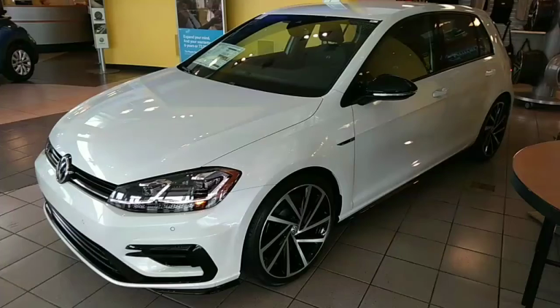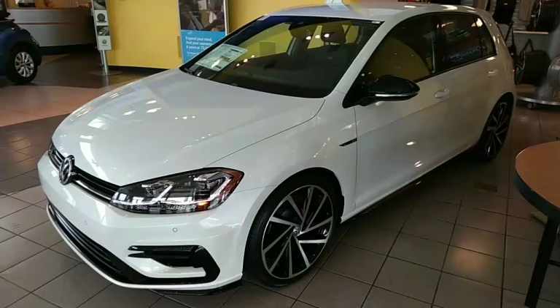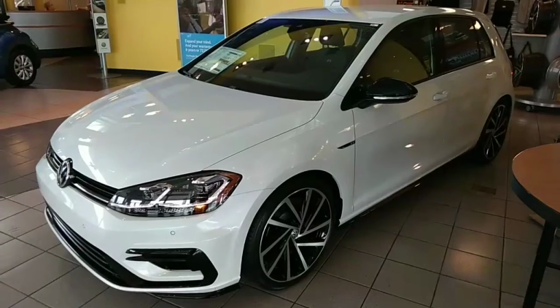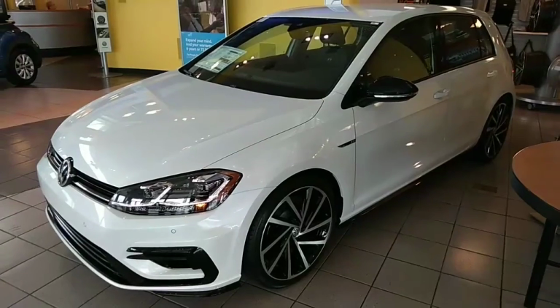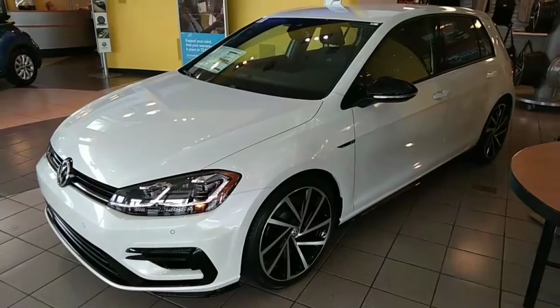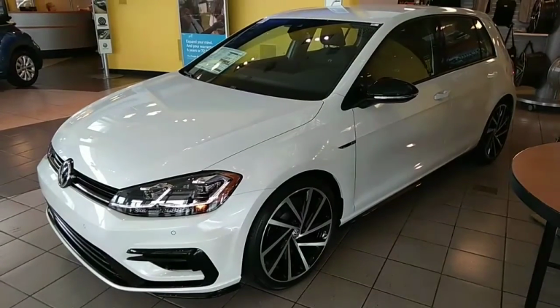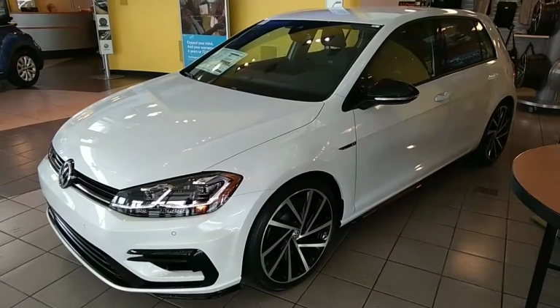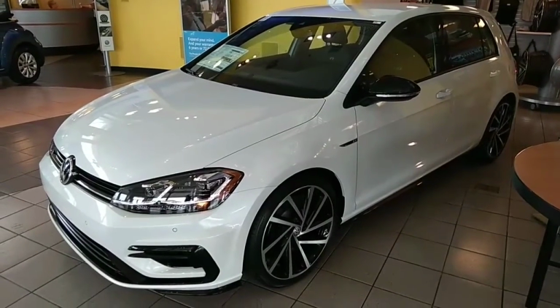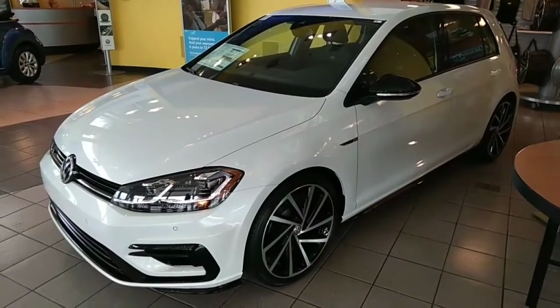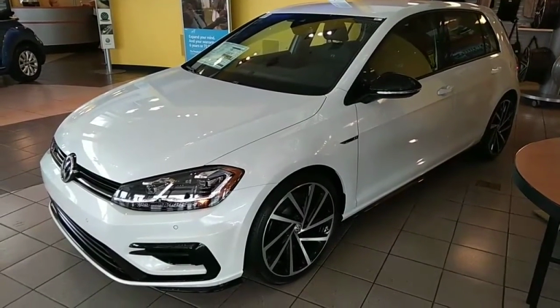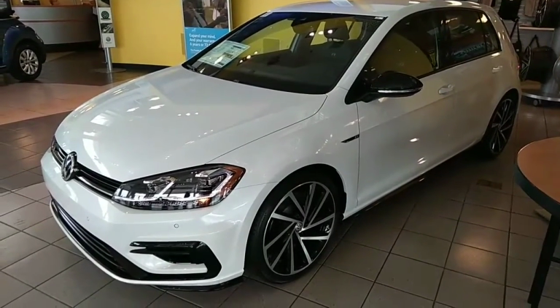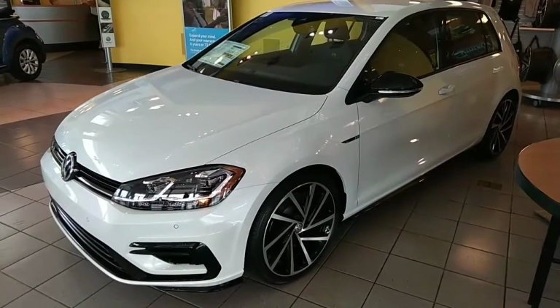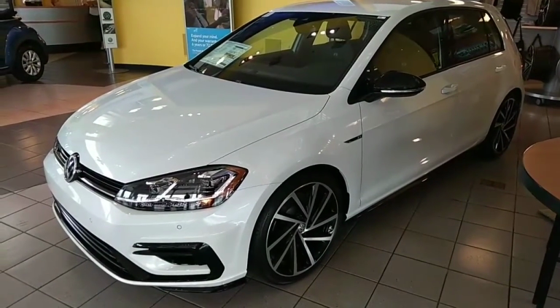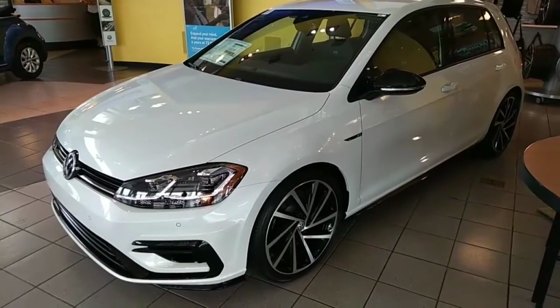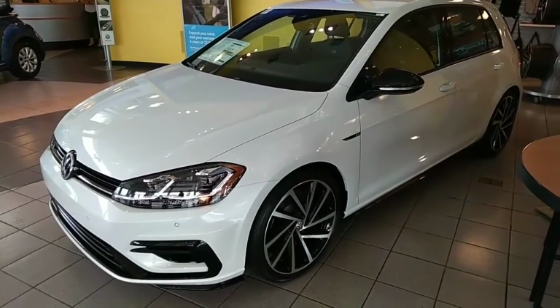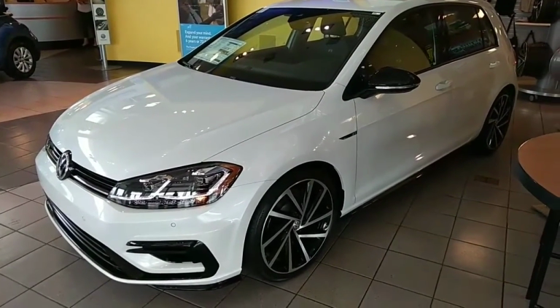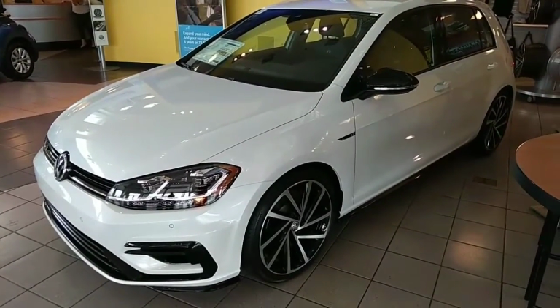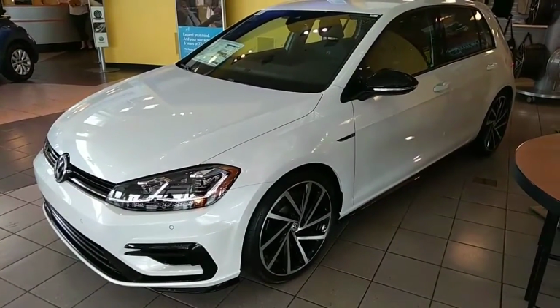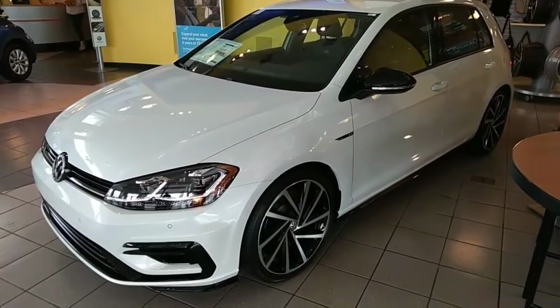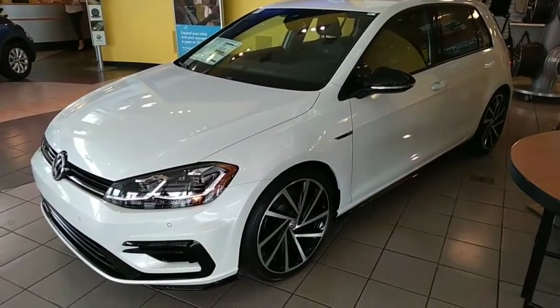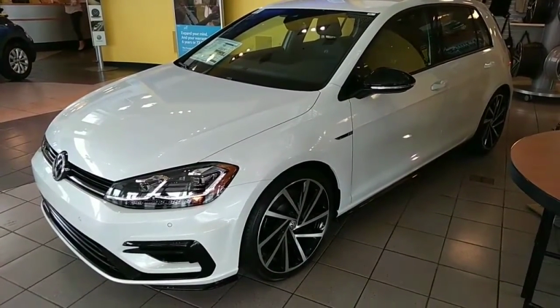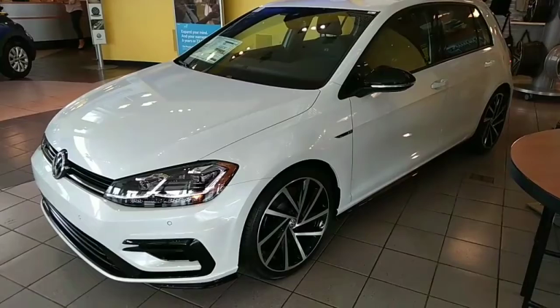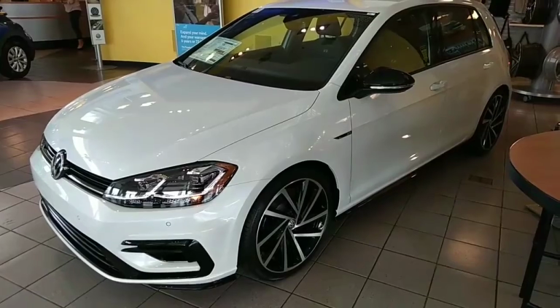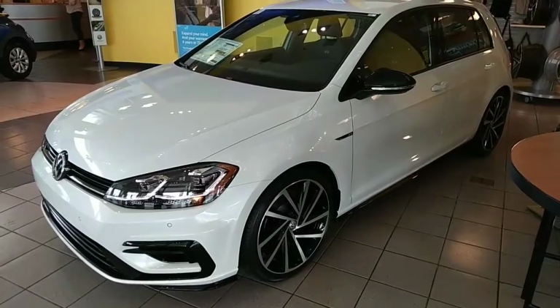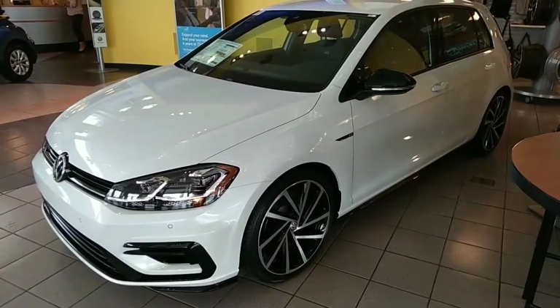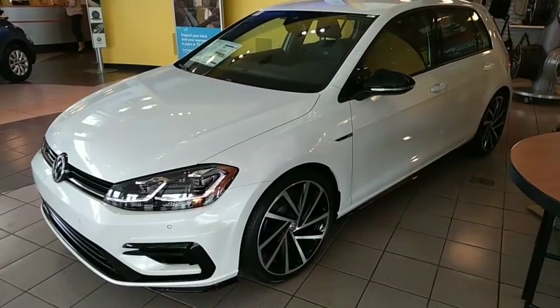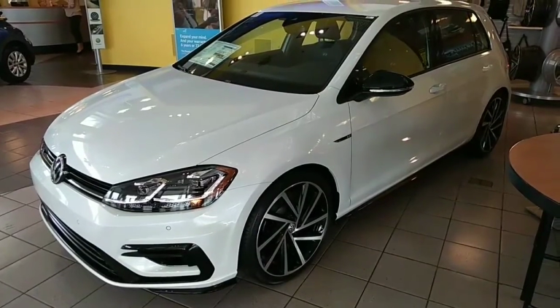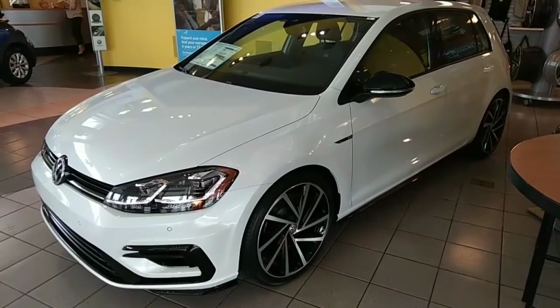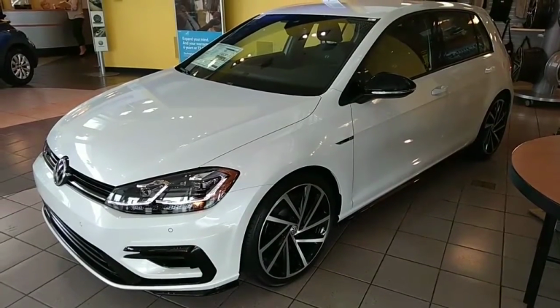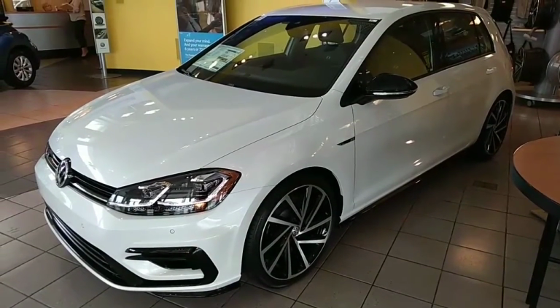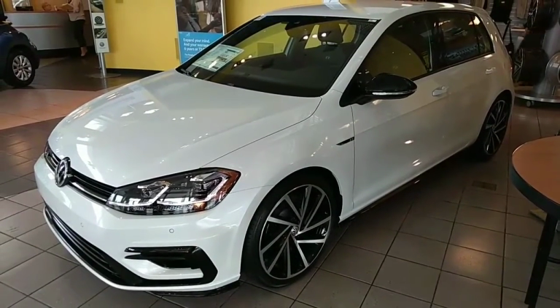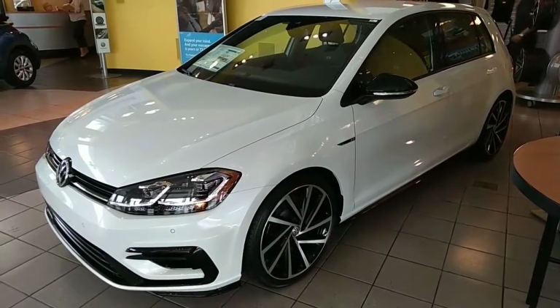Hi Sandy, good afternoon. It's Bennett from Capistrano Volkswagen. Here's the 2018 Volkswagen Golf R that you previewed this morning.